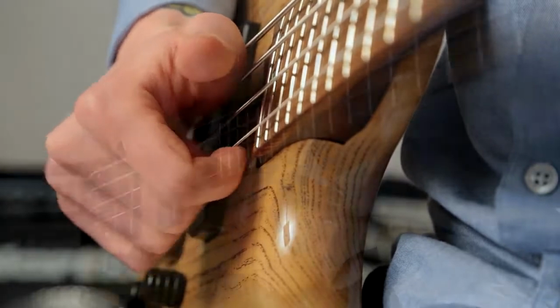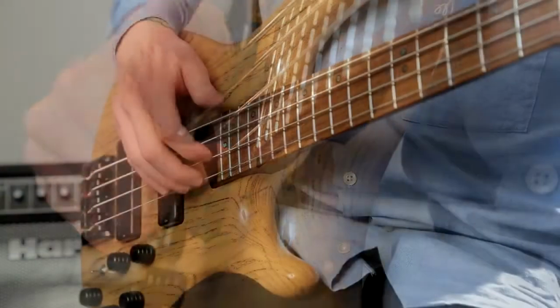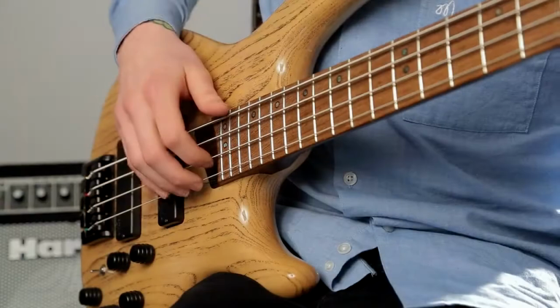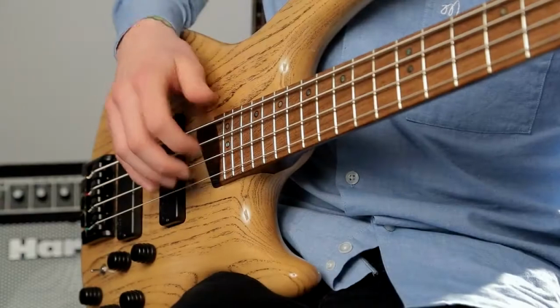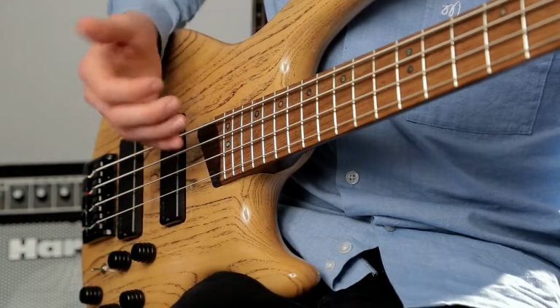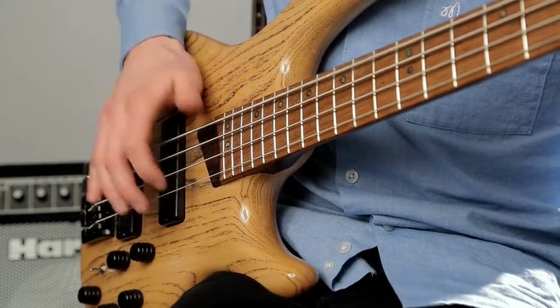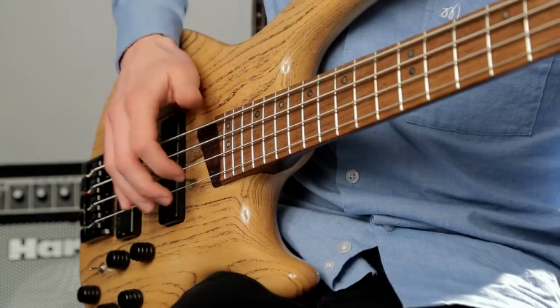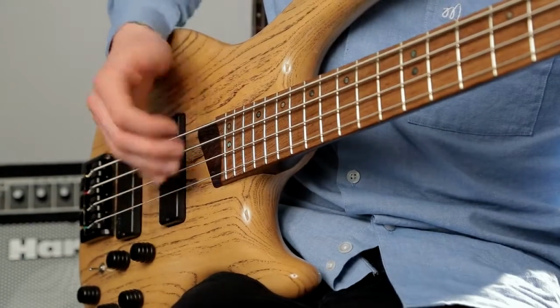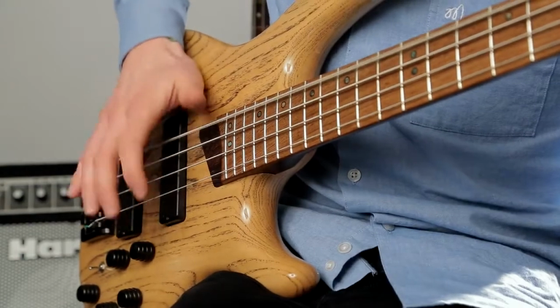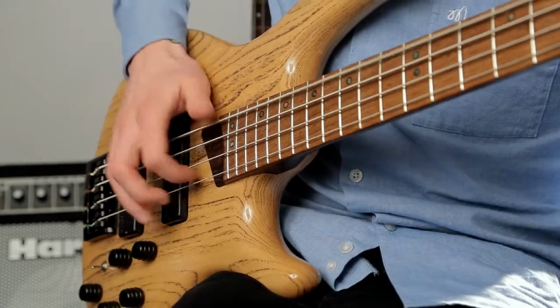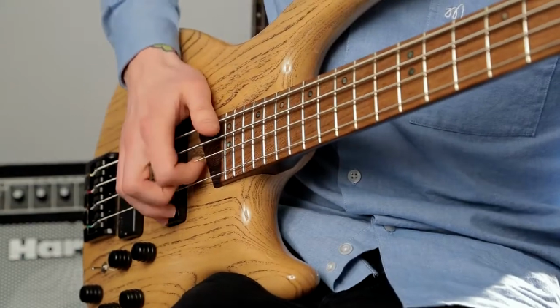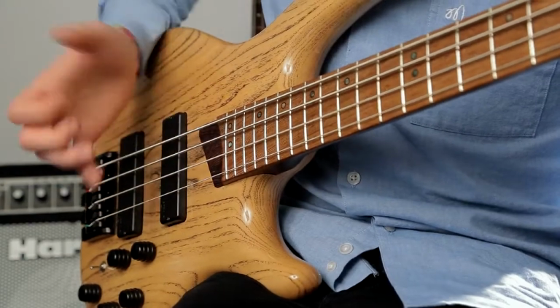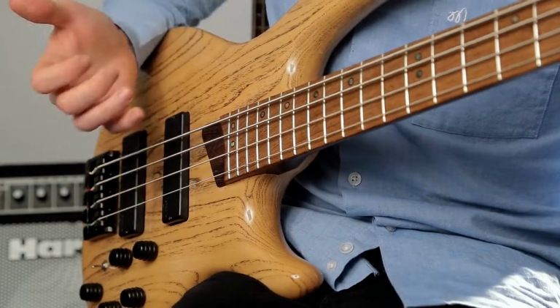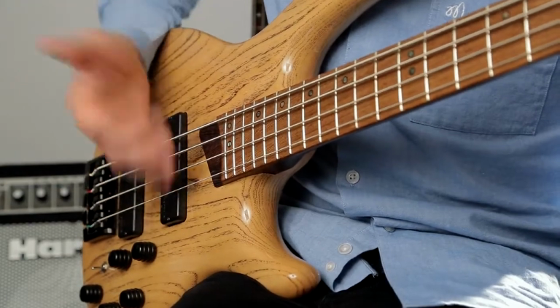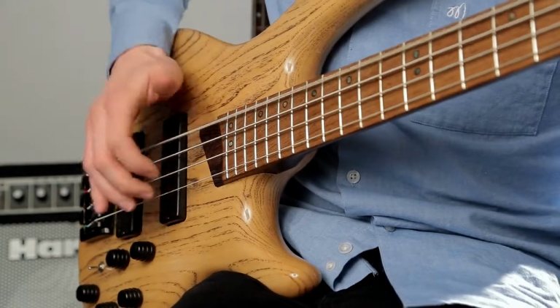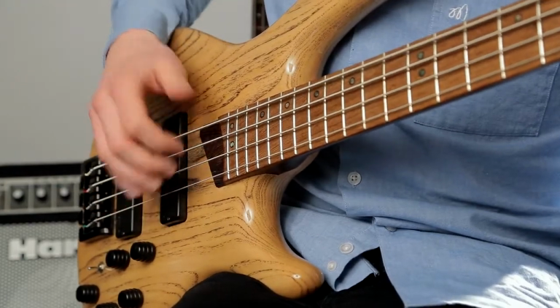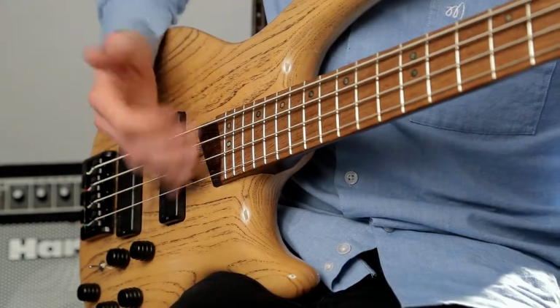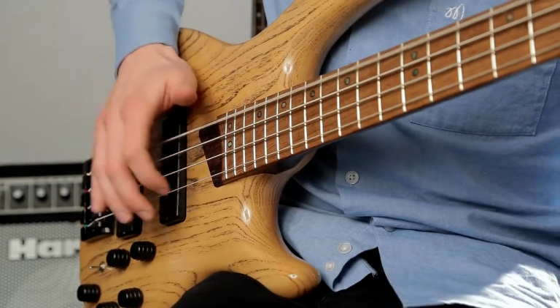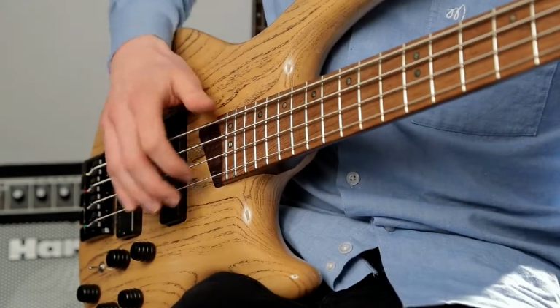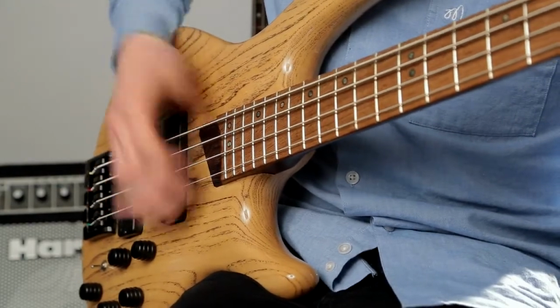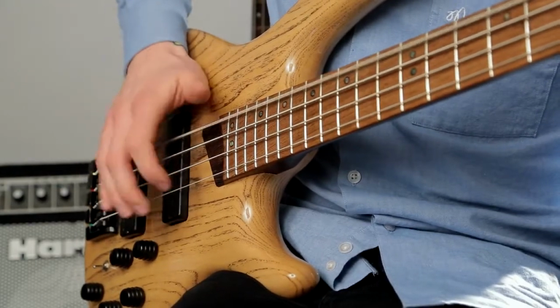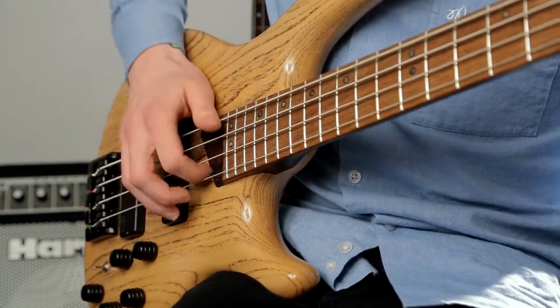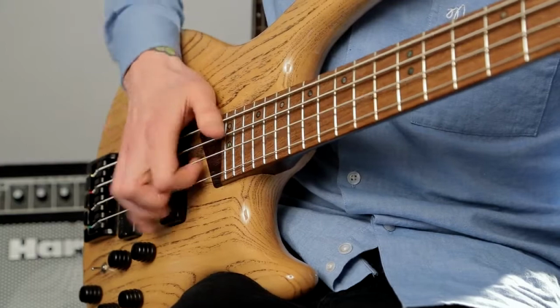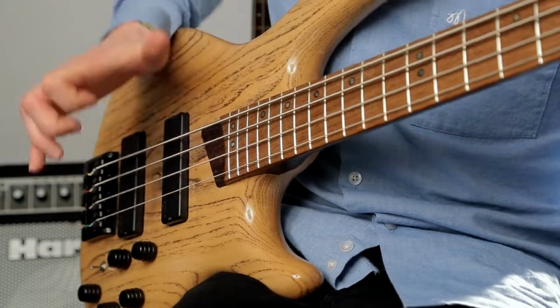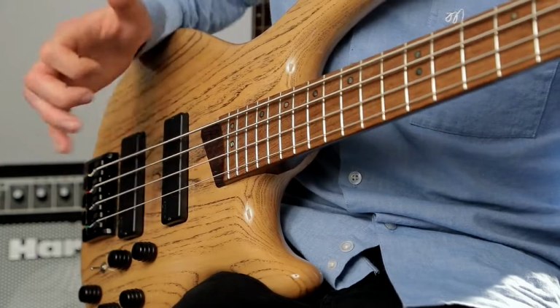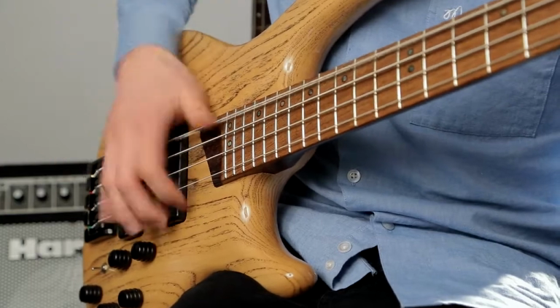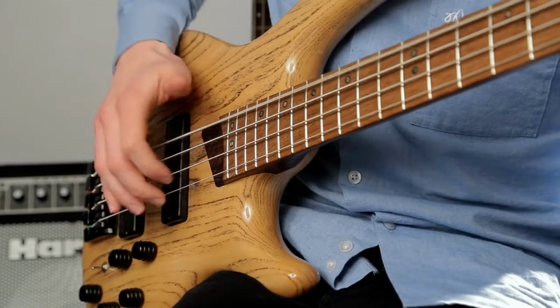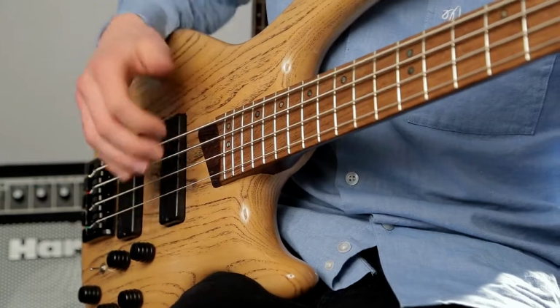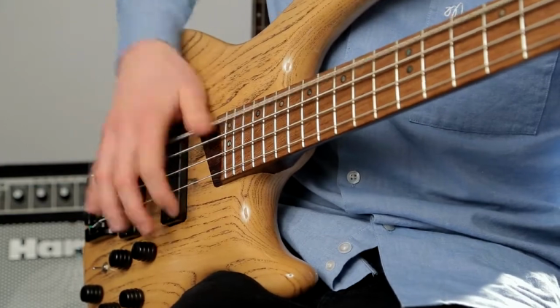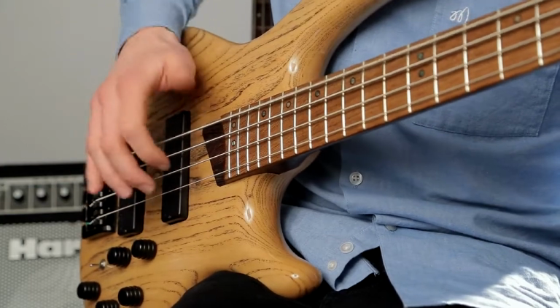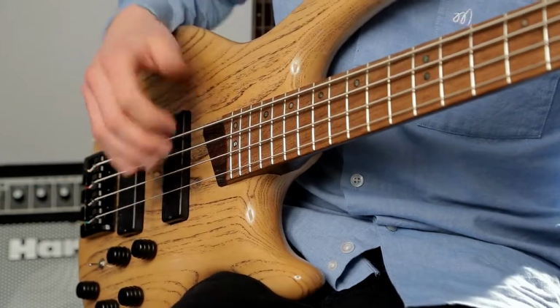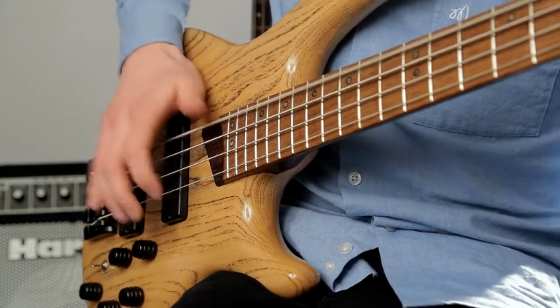Try combining the slaps and the pops. In this example, we're playing a G on the E string and on the D string.